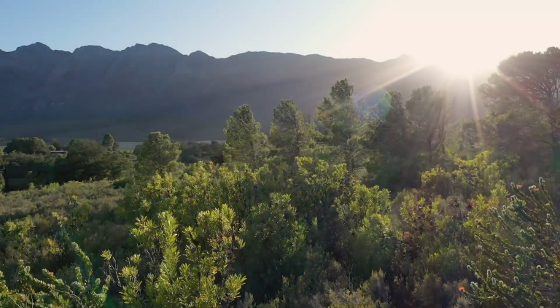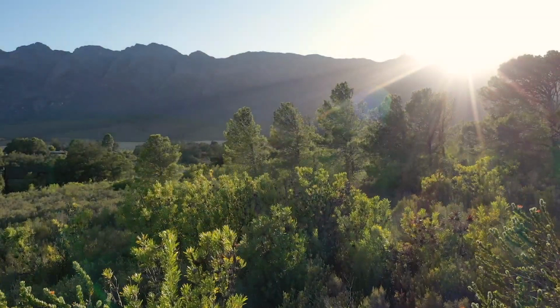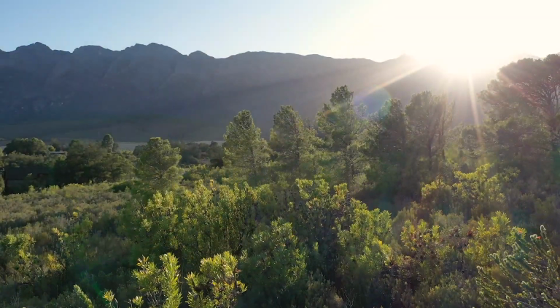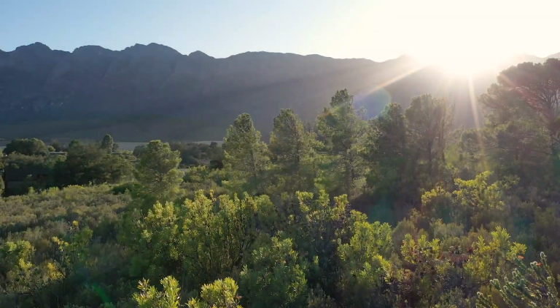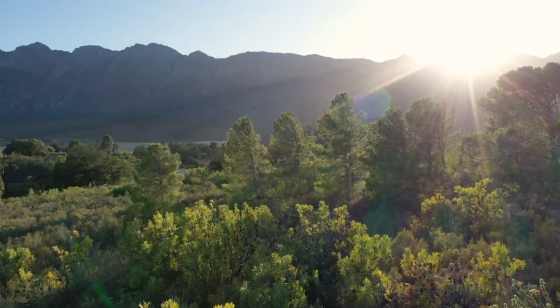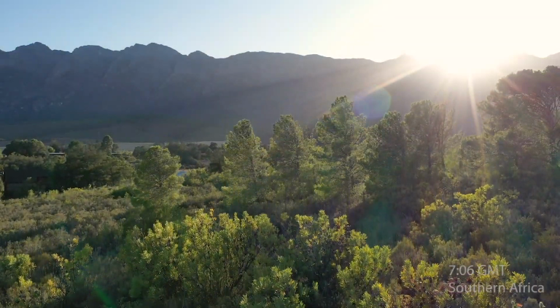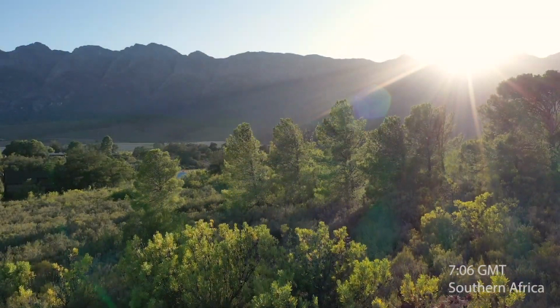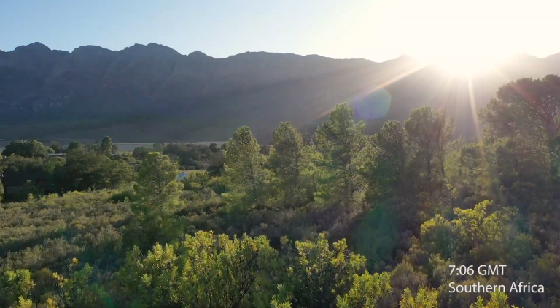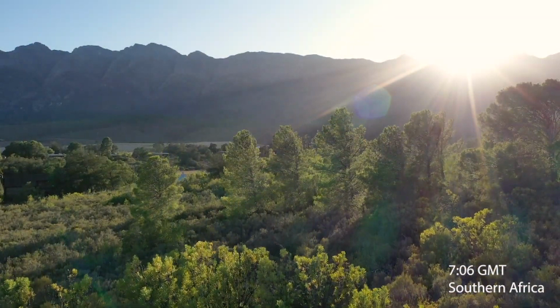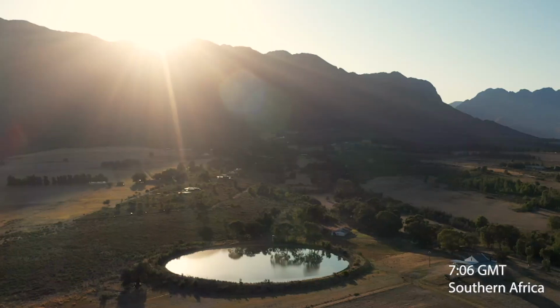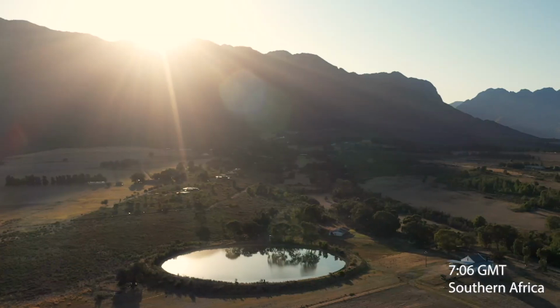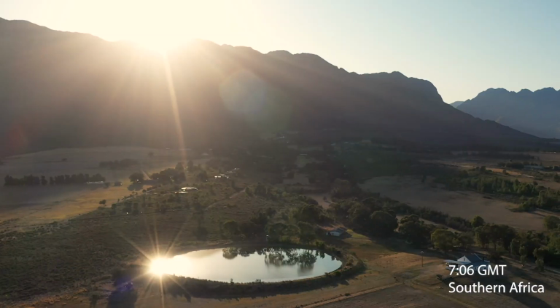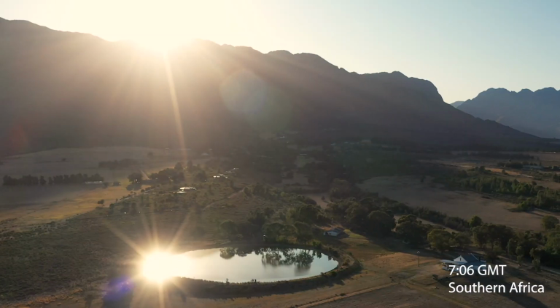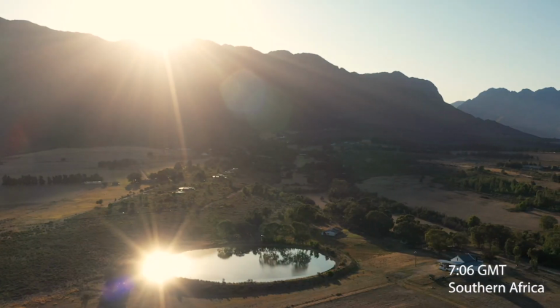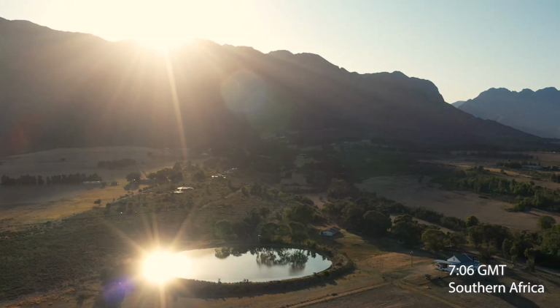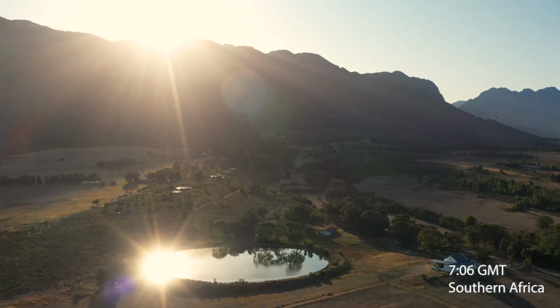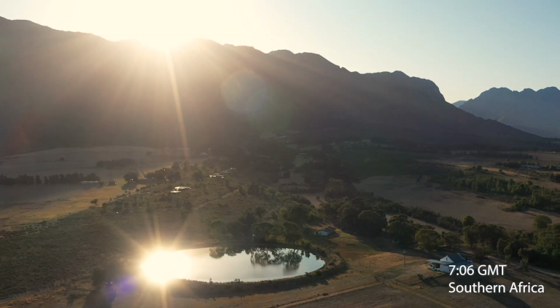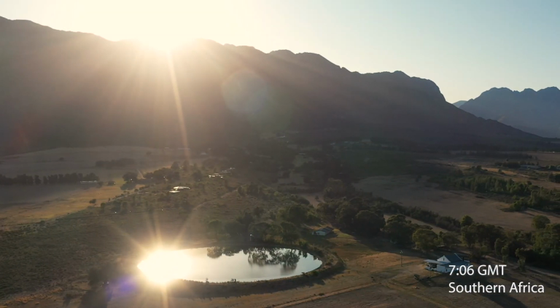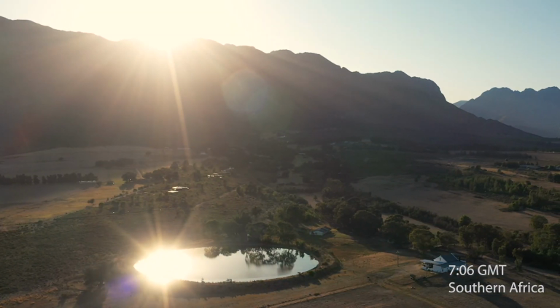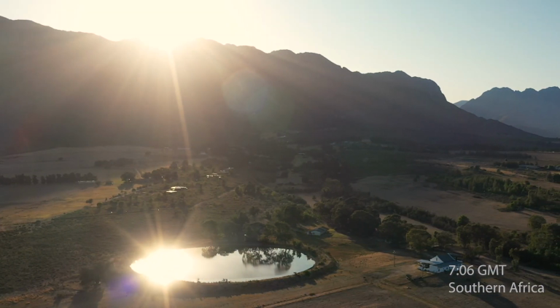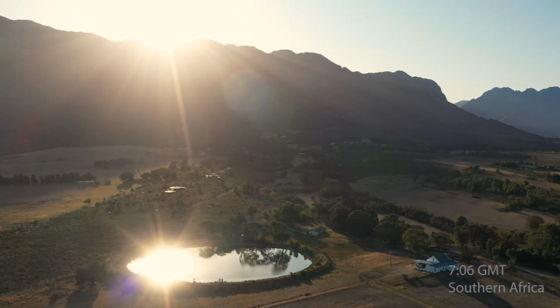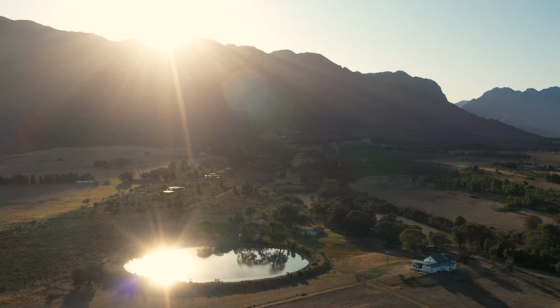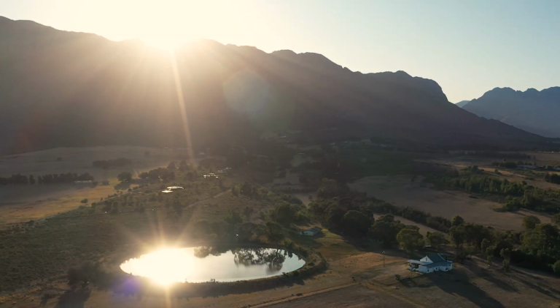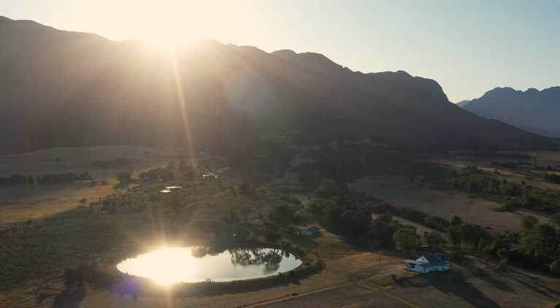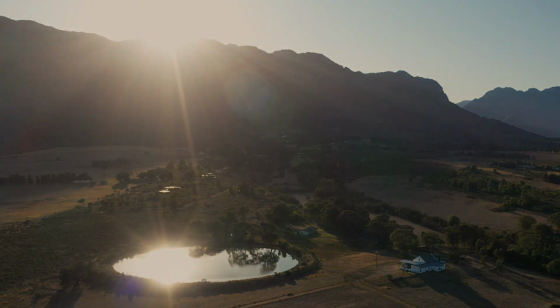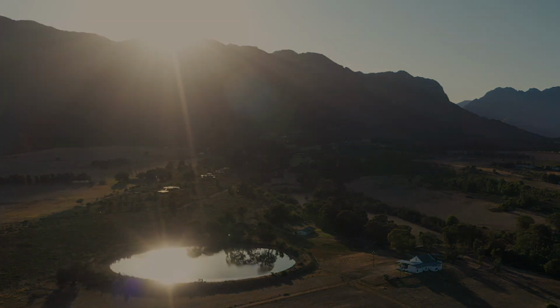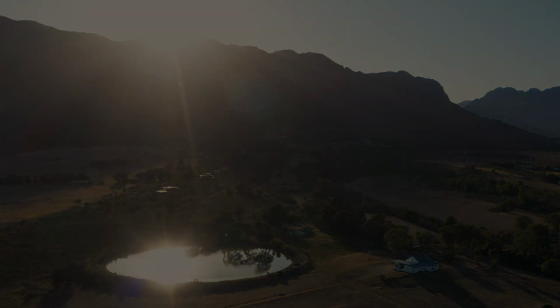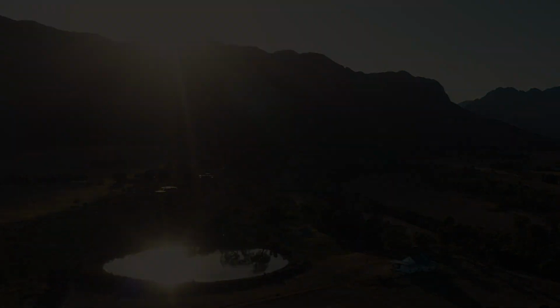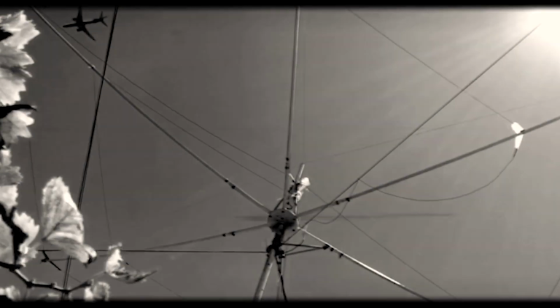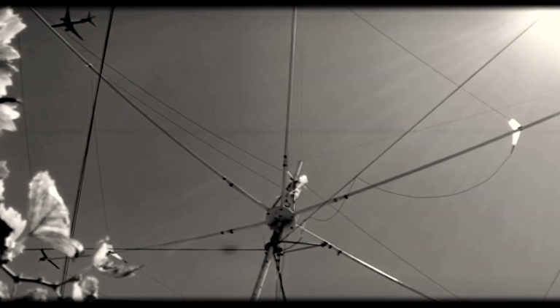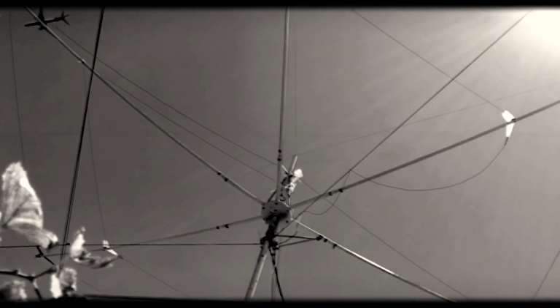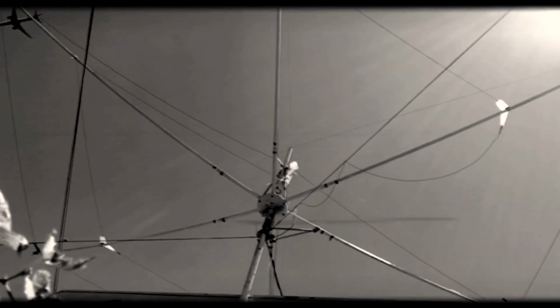Hello, it's 7:06 GMT. This is Weekend from the BBC World Service with me, Celia Hutton.